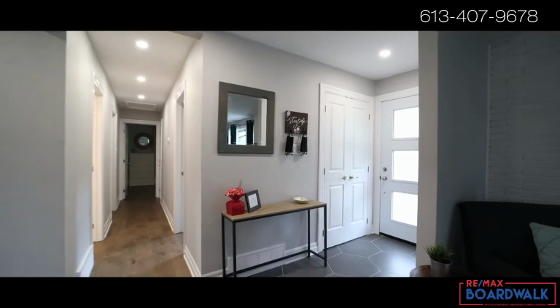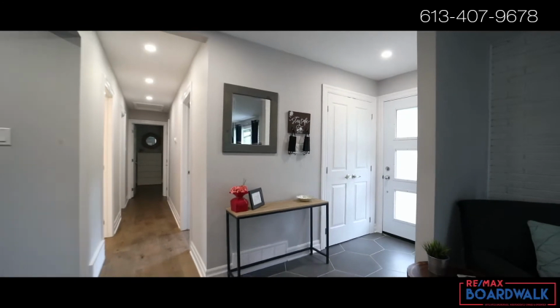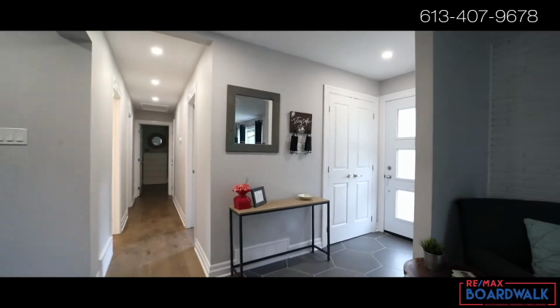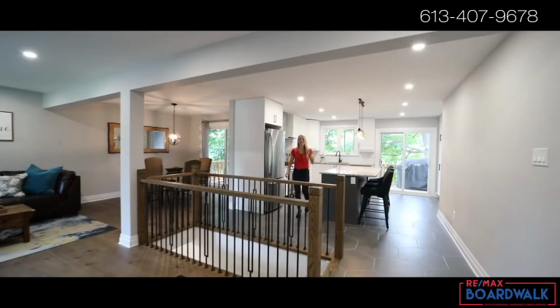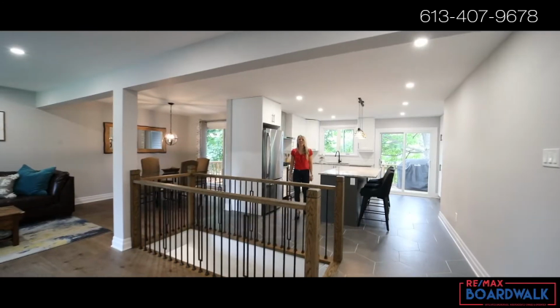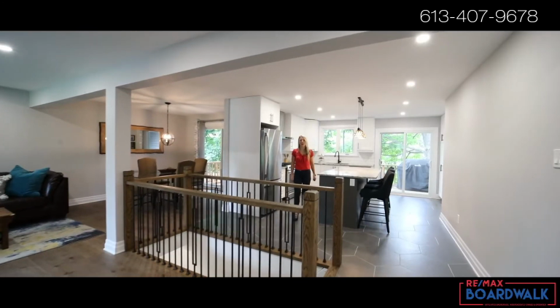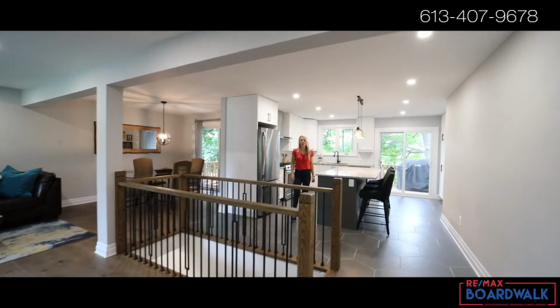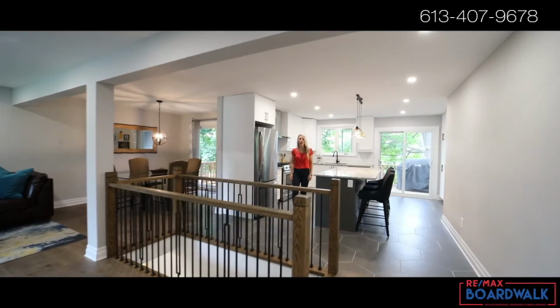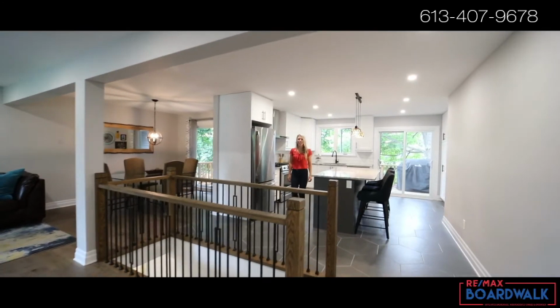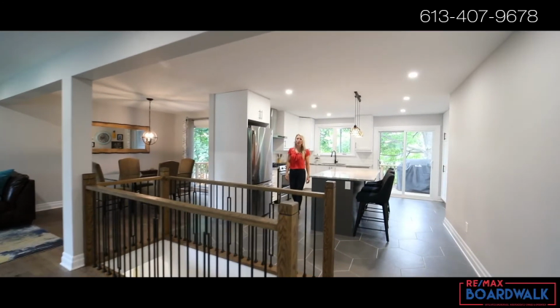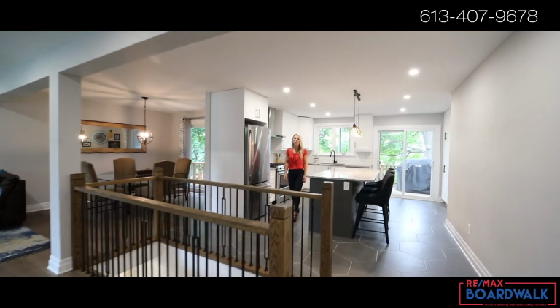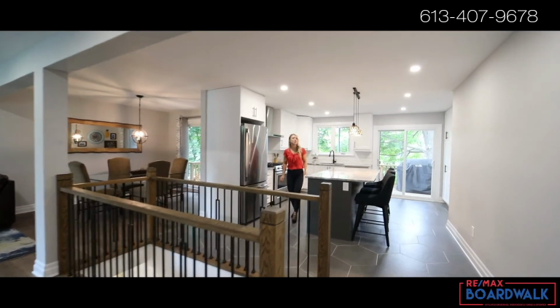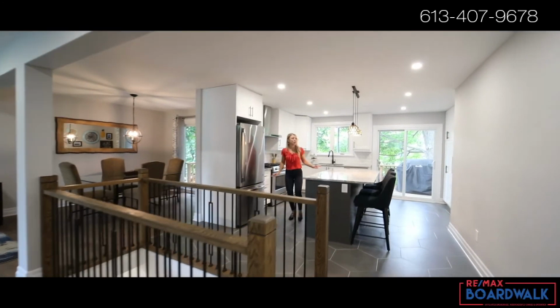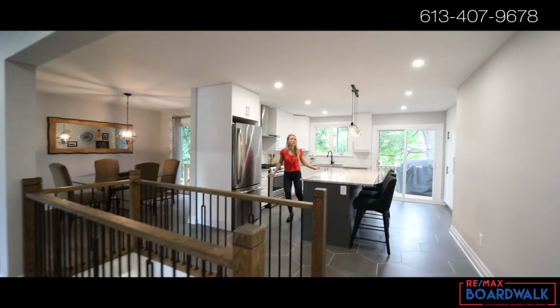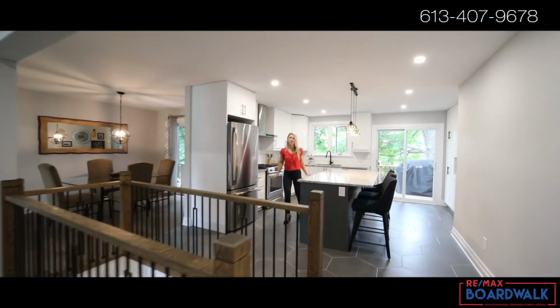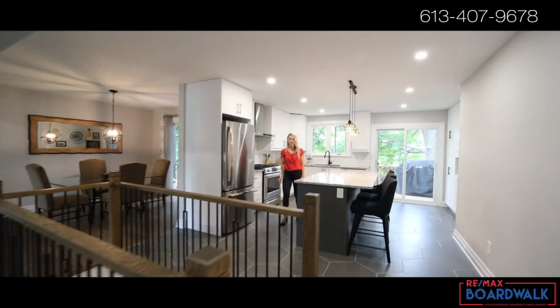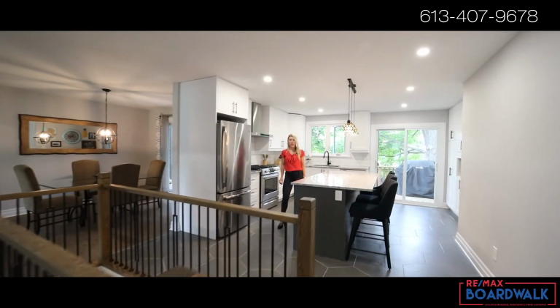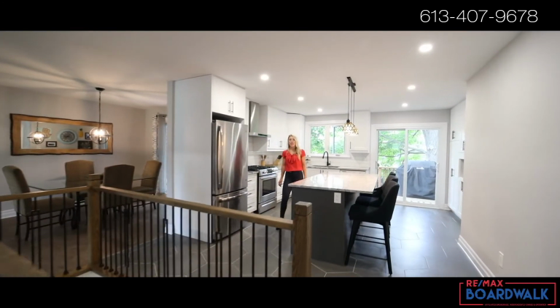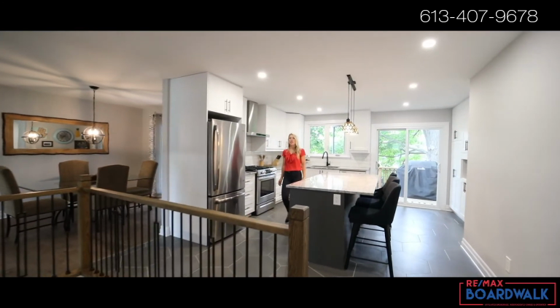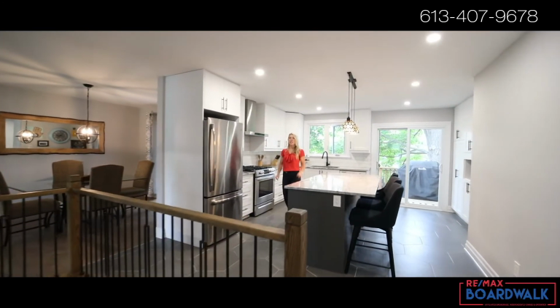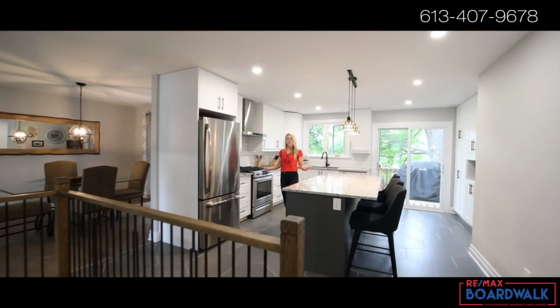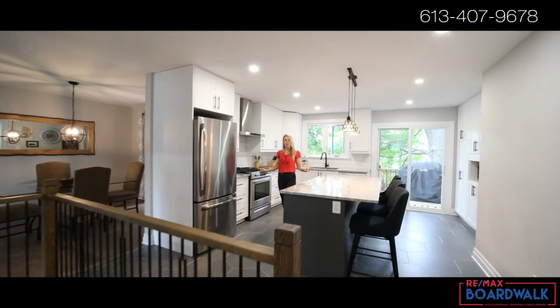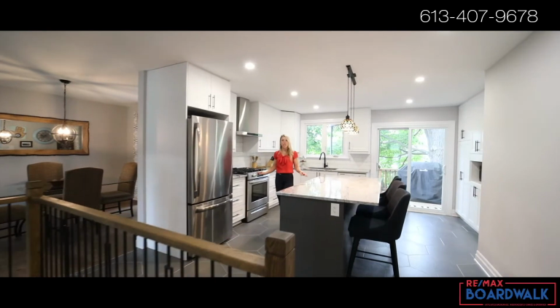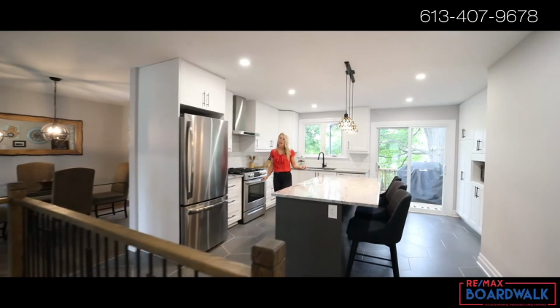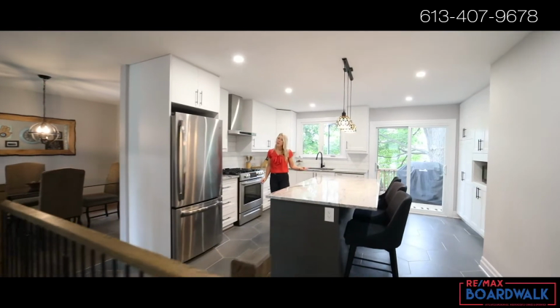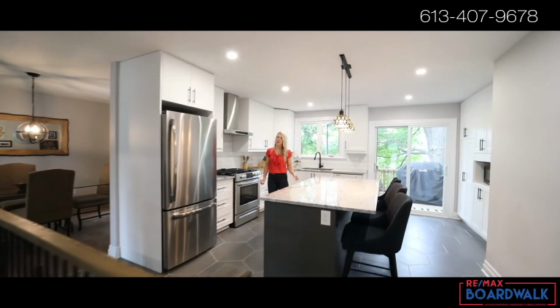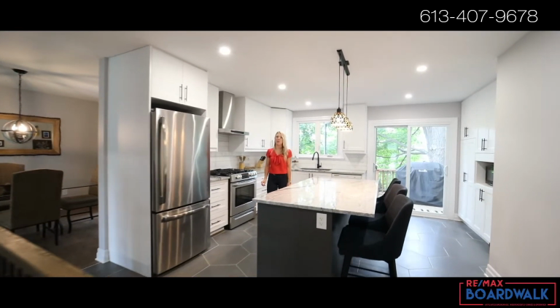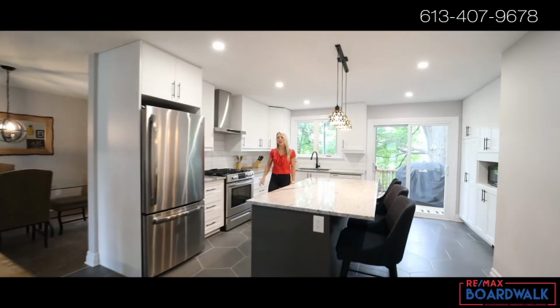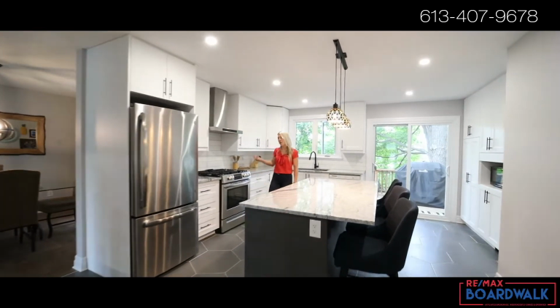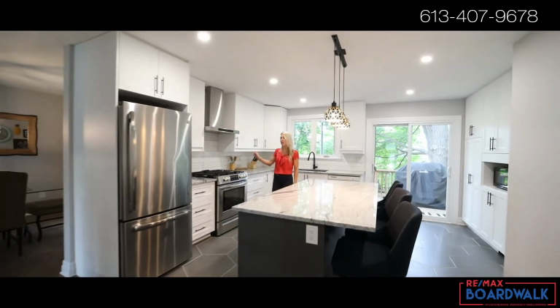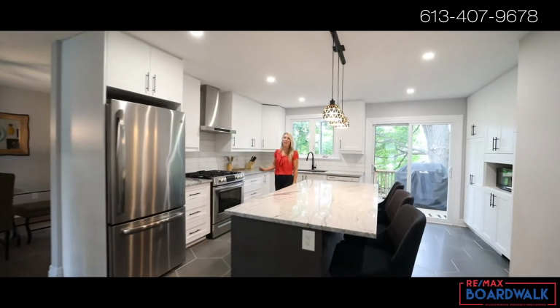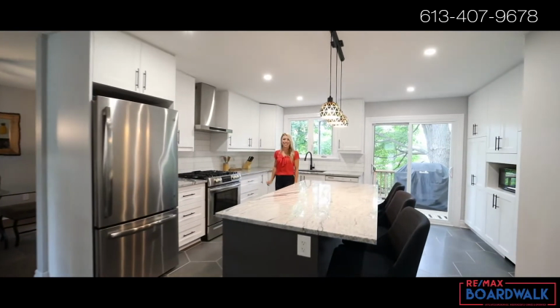The first thing you're going to notice when you walk into this home is this beautiful chef's kitchen. You'll enjoy tons of storage, ample counter space, and brand new appliances.